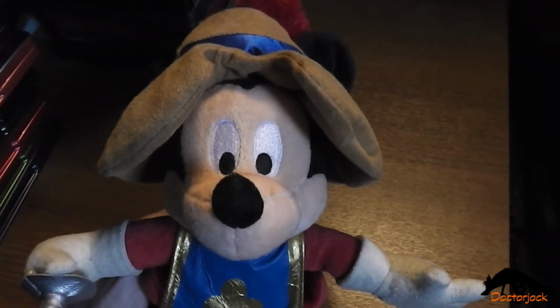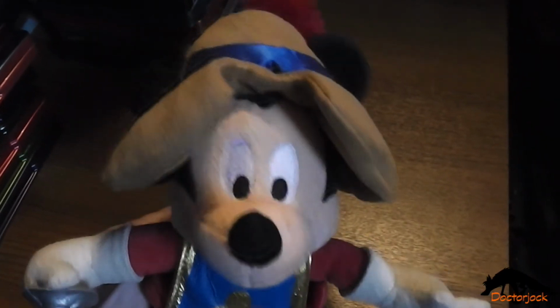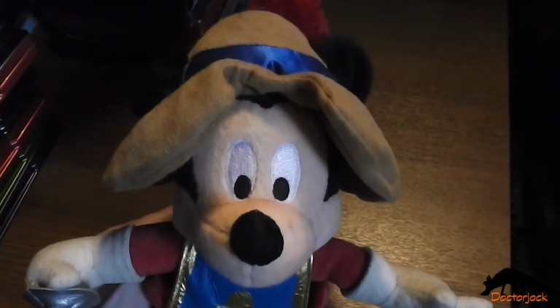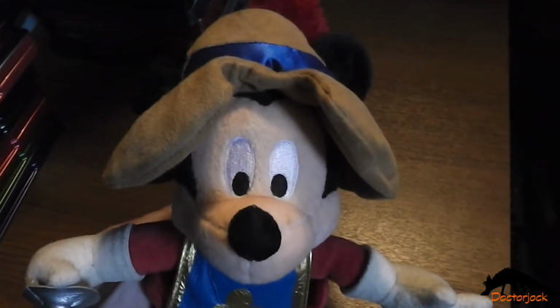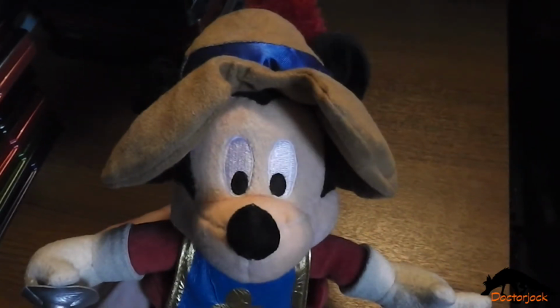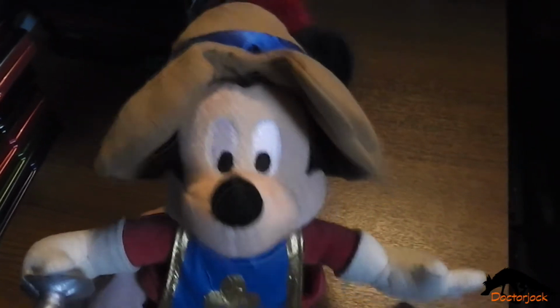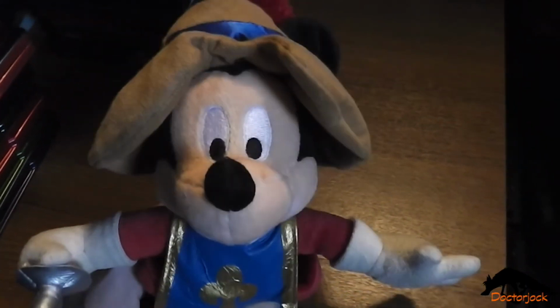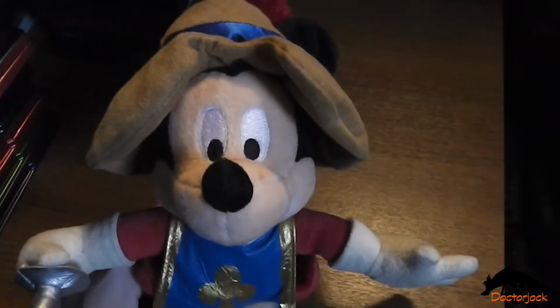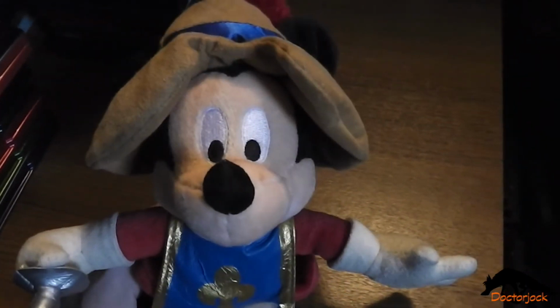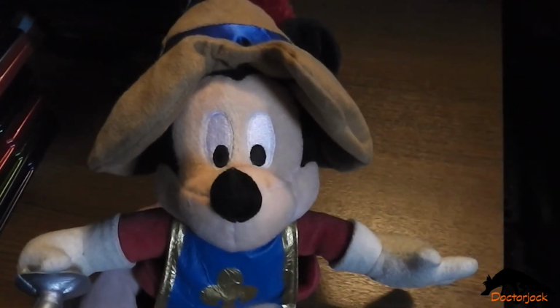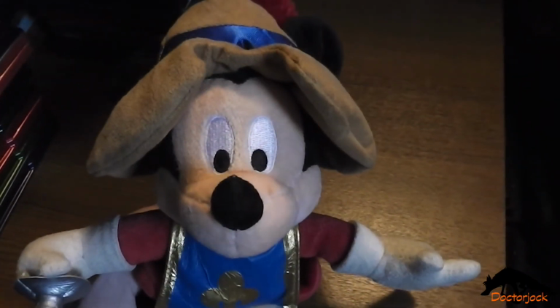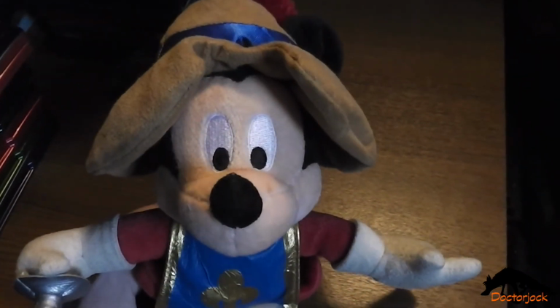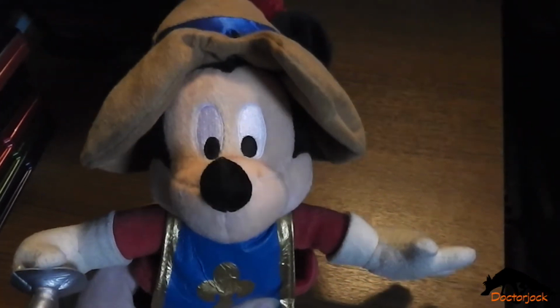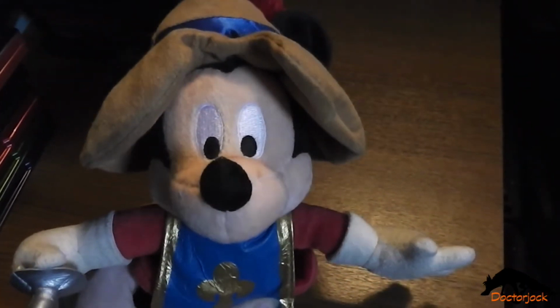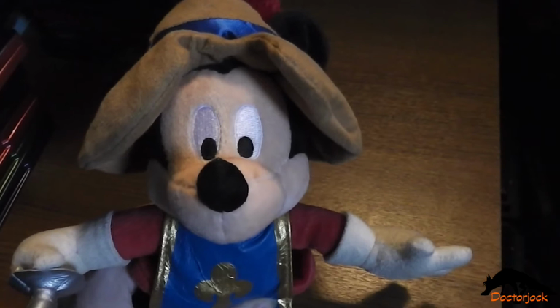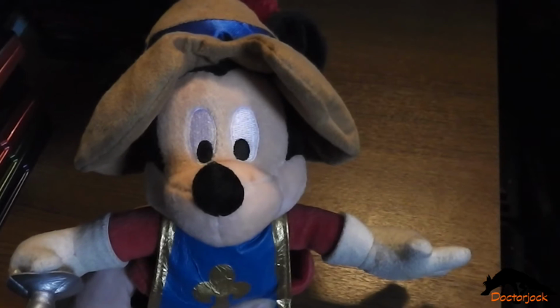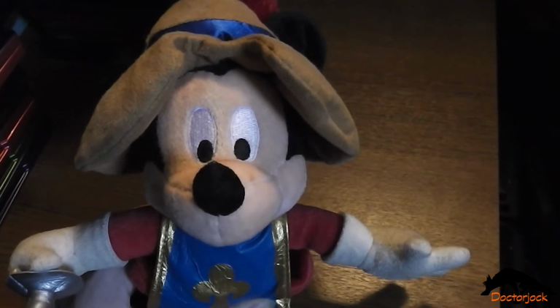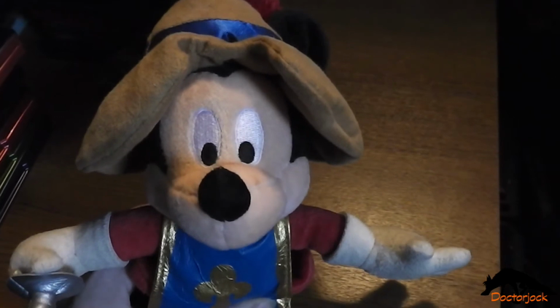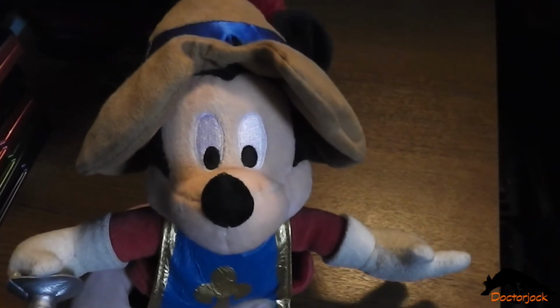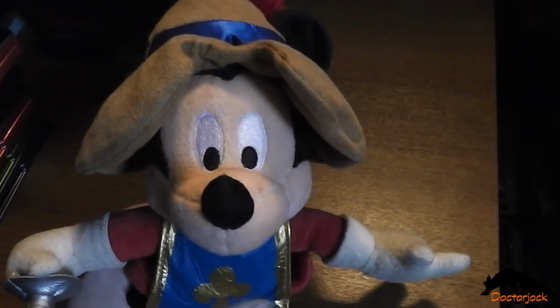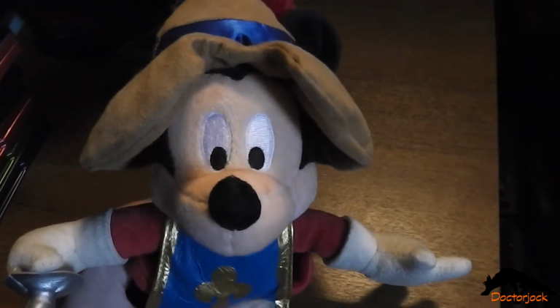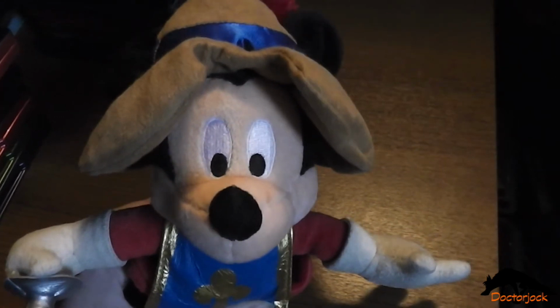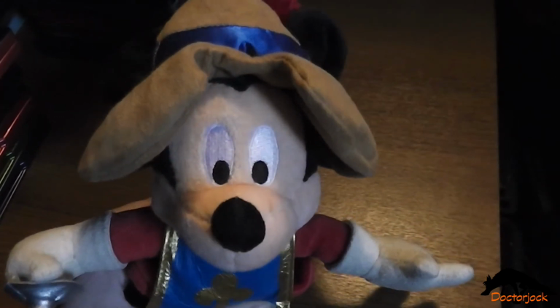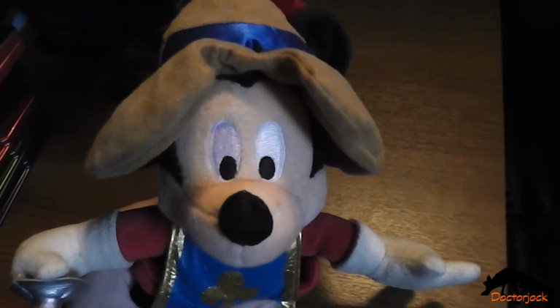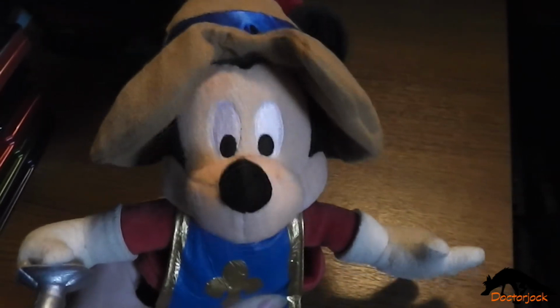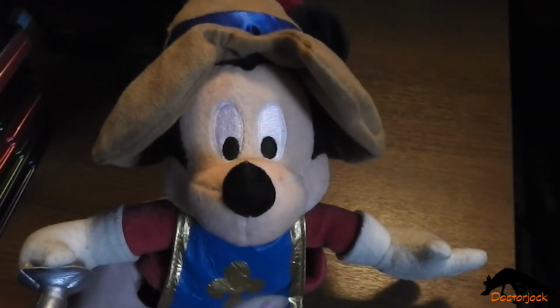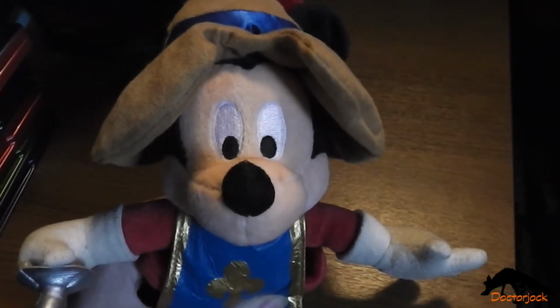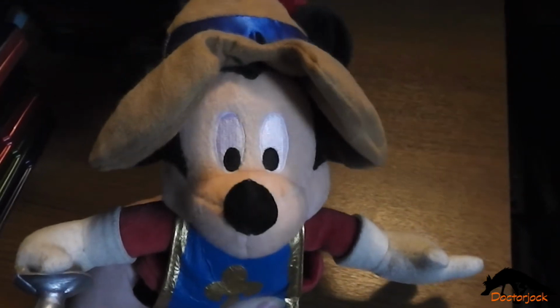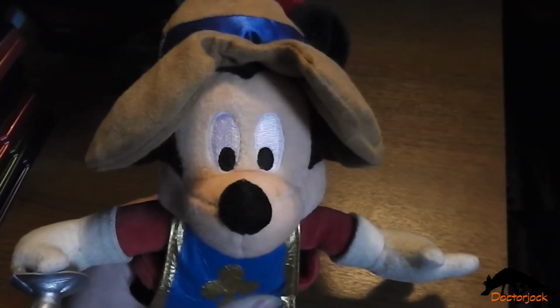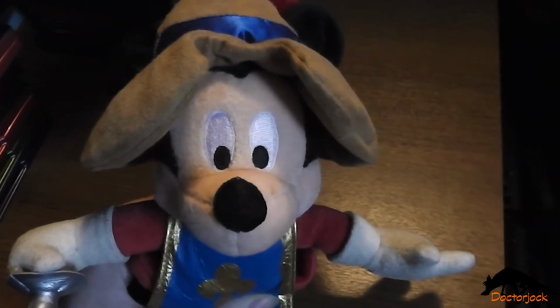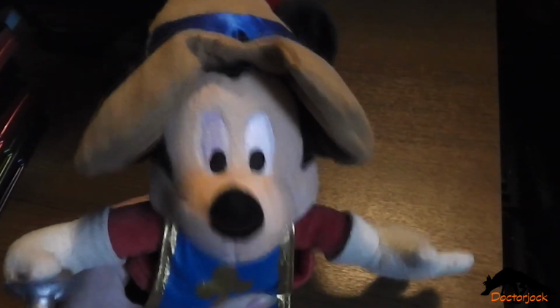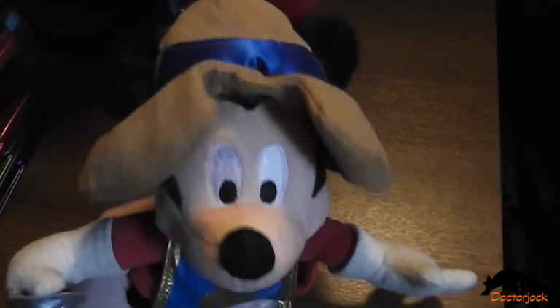Hi, it's Dr Jock here with Musketeer Mickey and today I'm going to show you my Disney Steelbook collection.